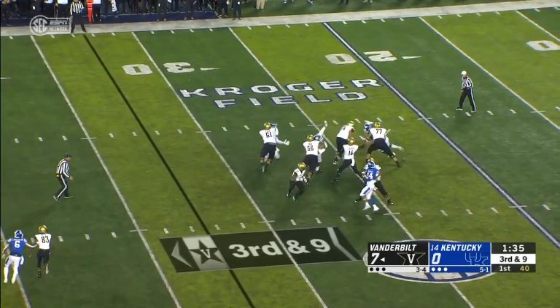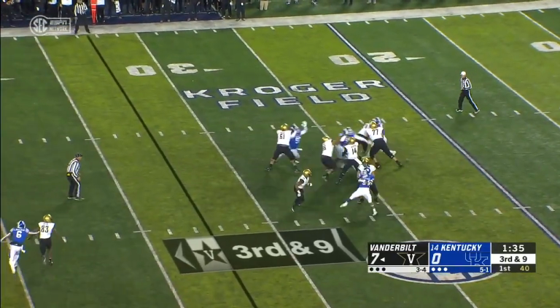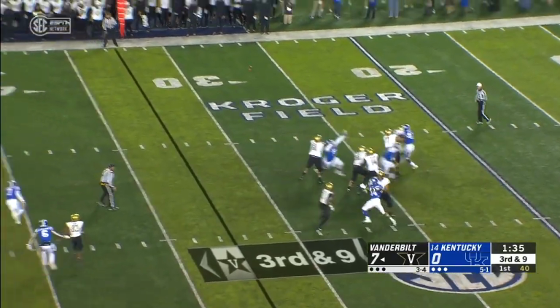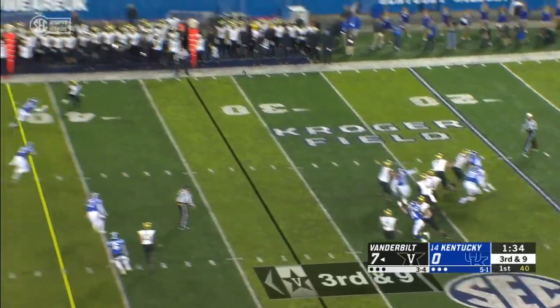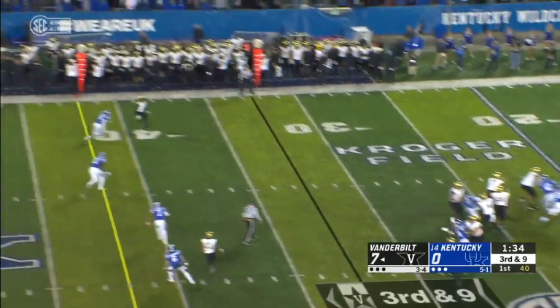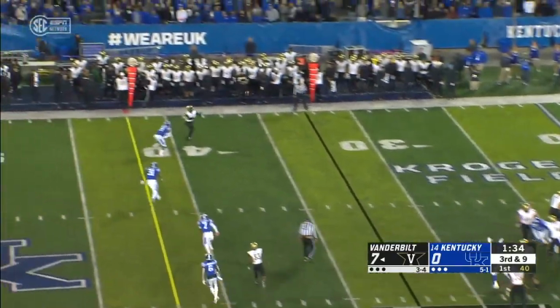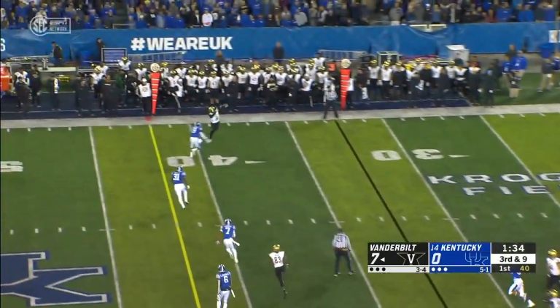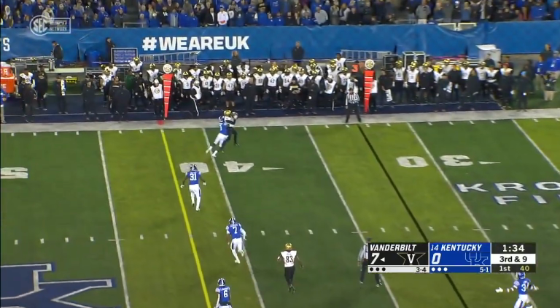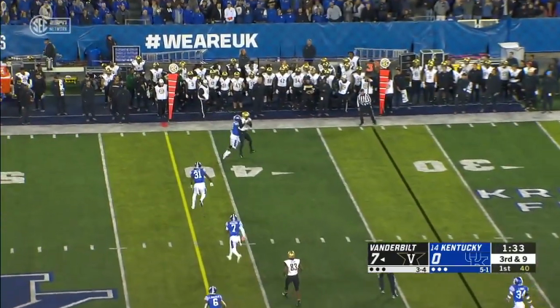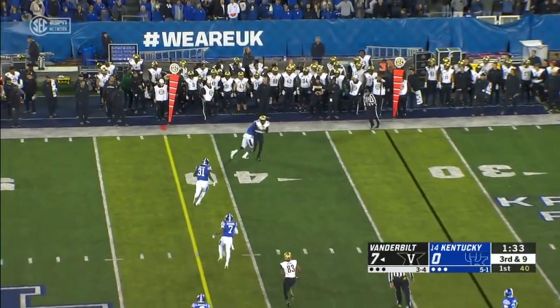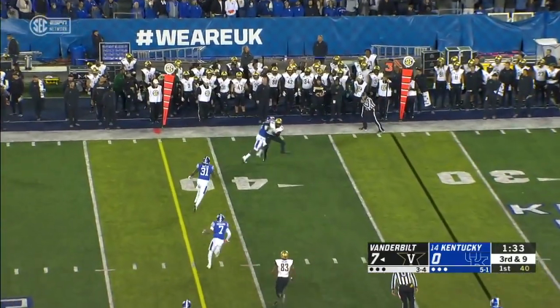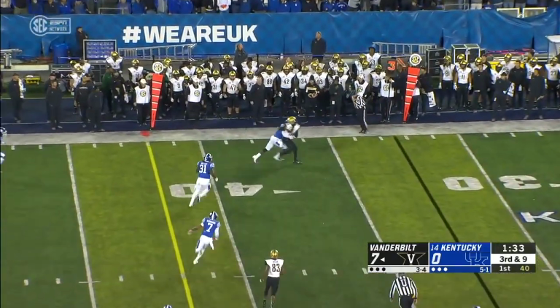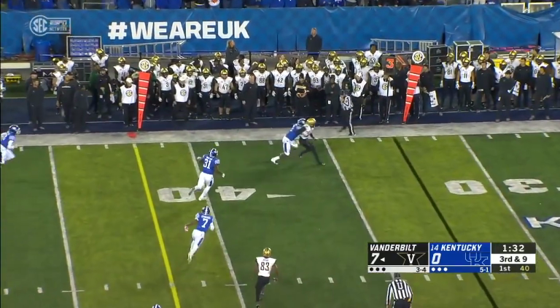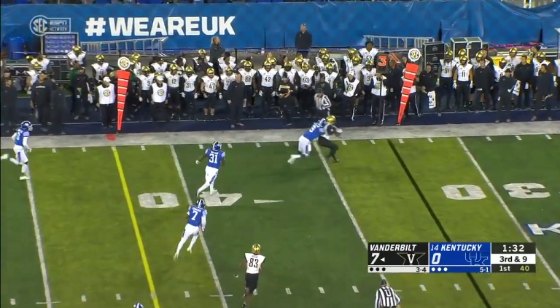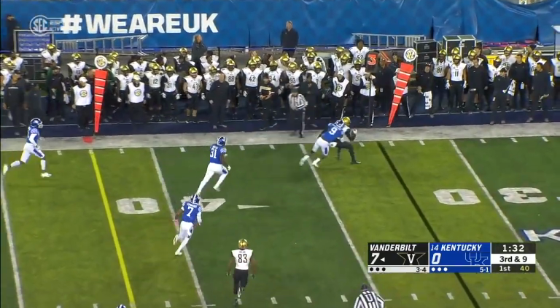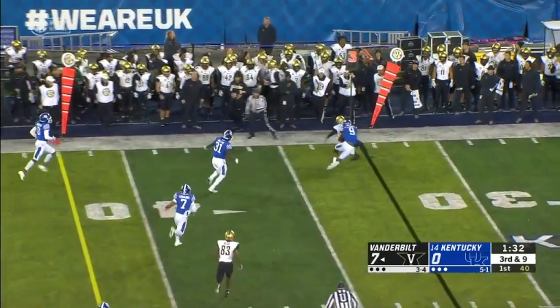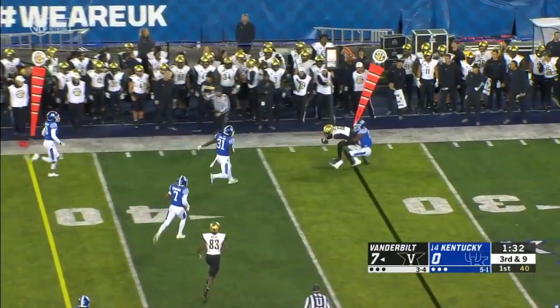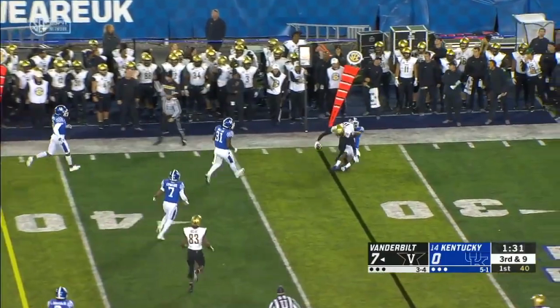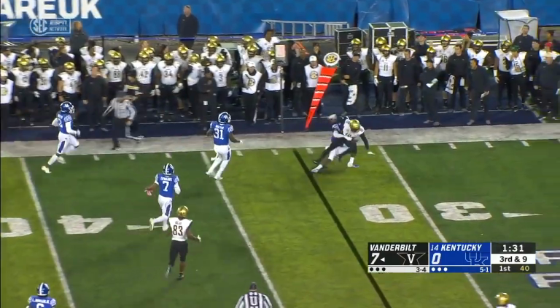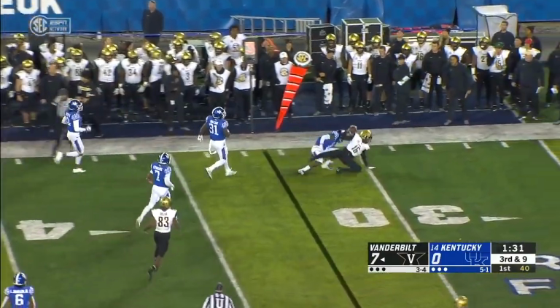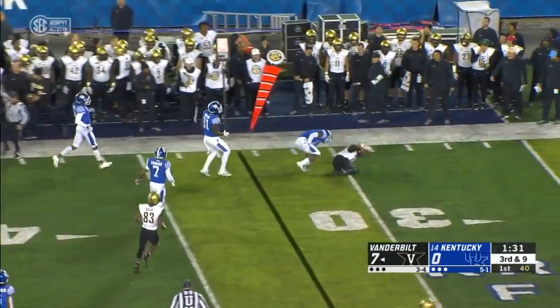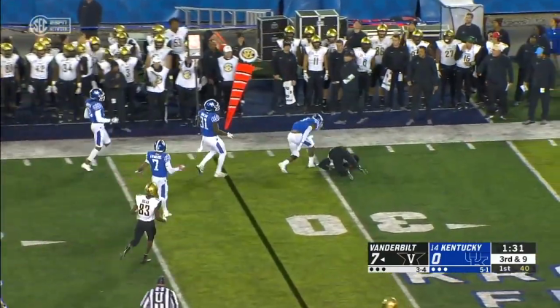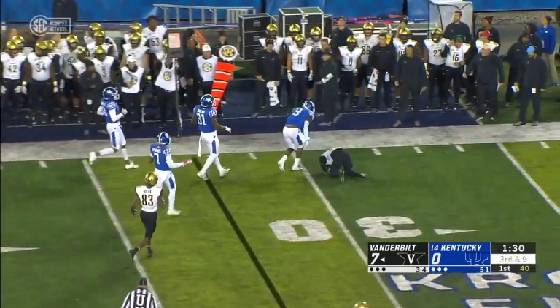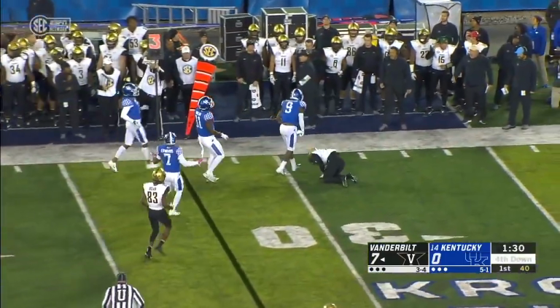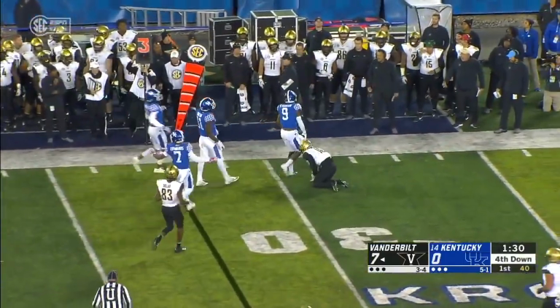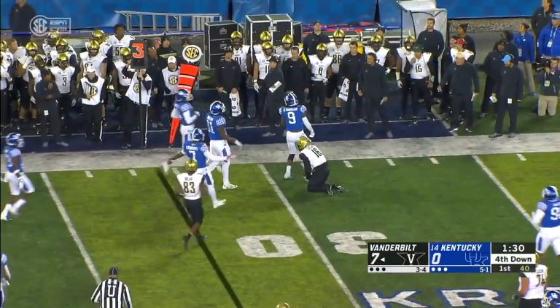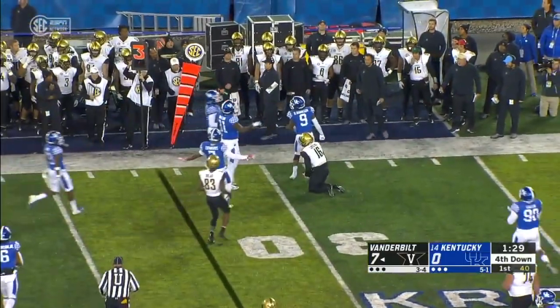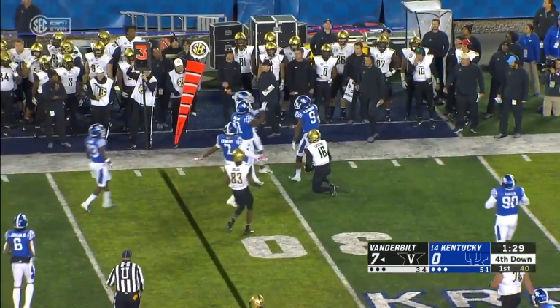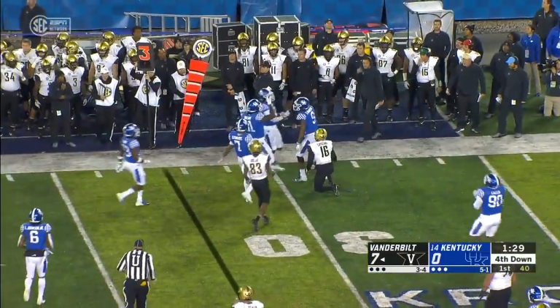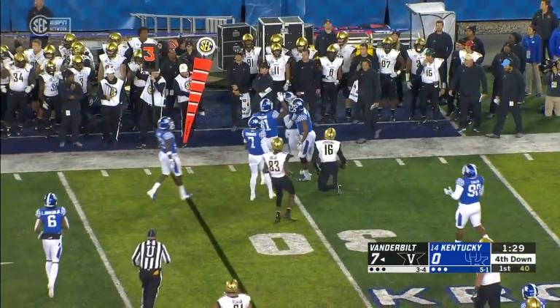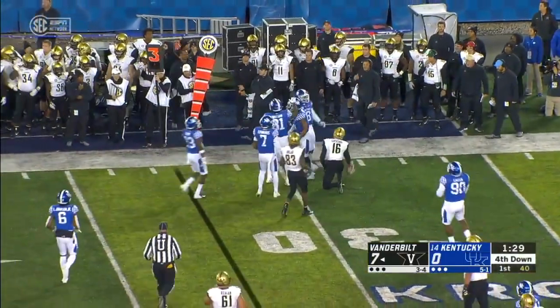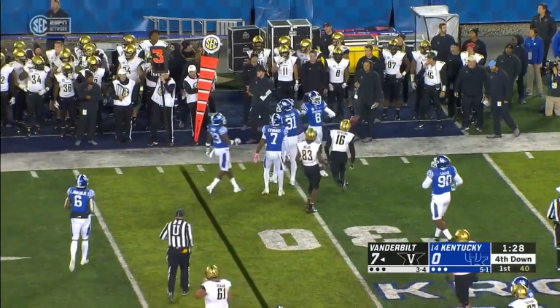Schirmer short-arms one to the wide side, caught by Lipscomb, but it will be short of a first down.